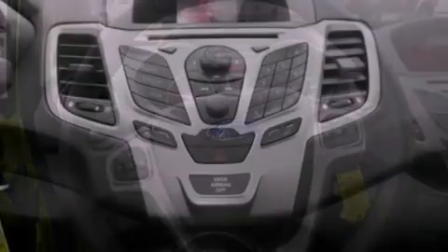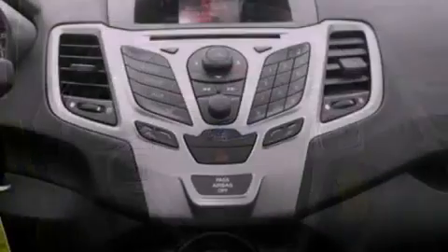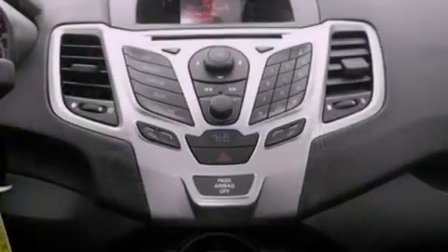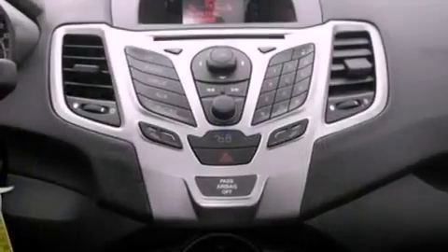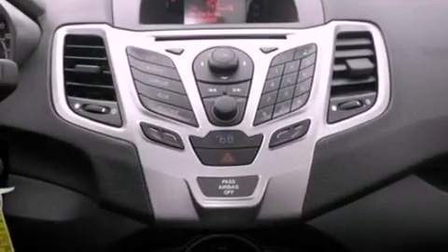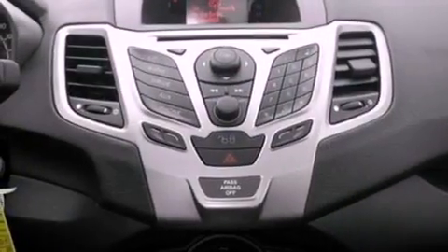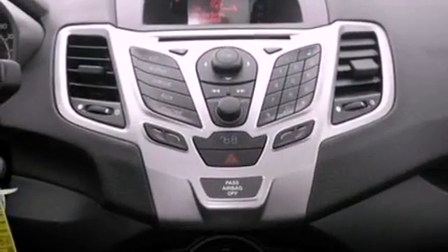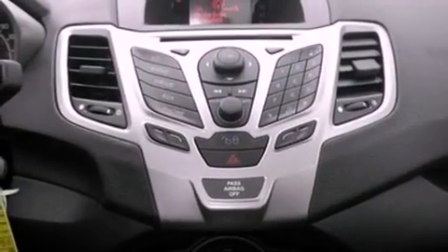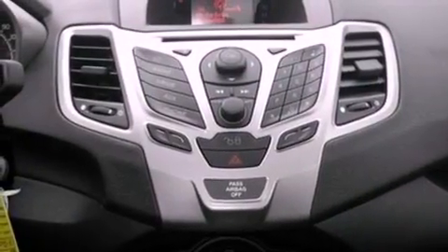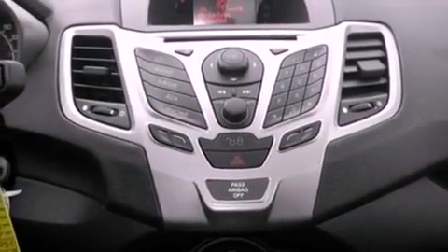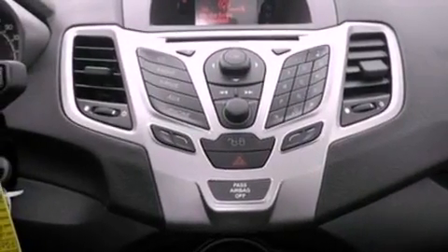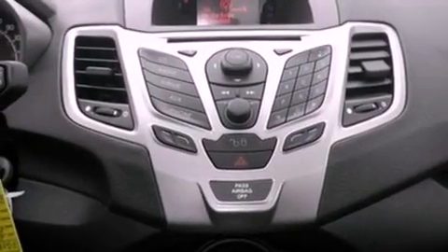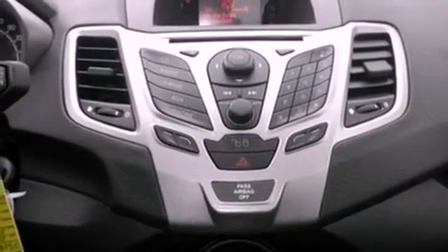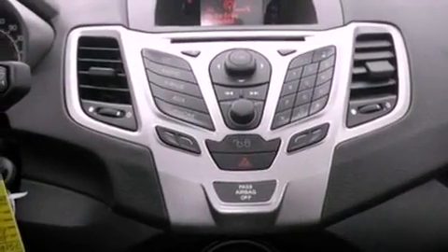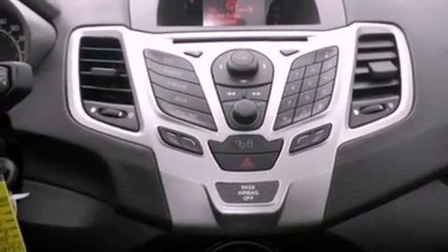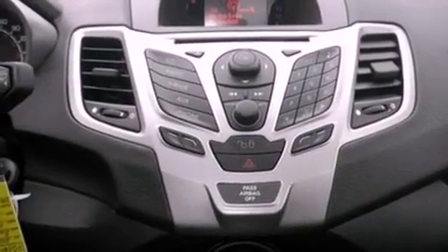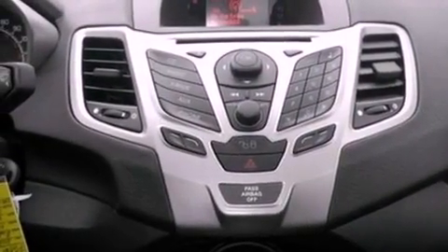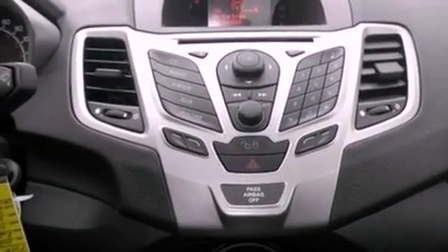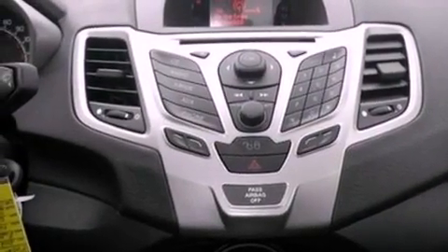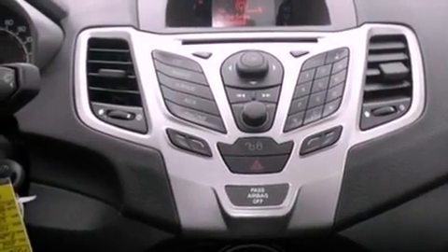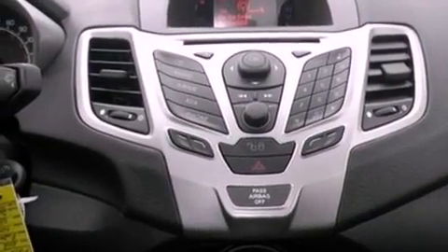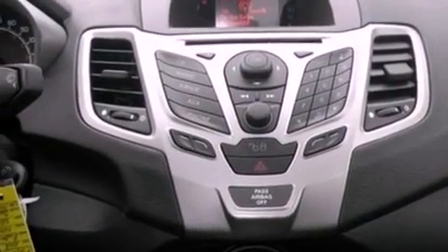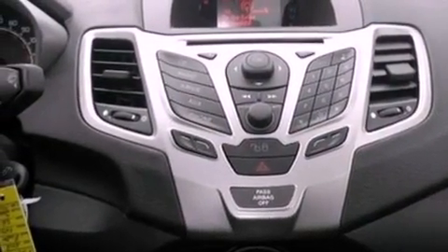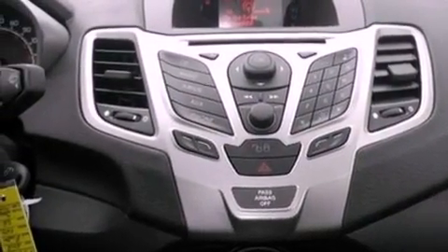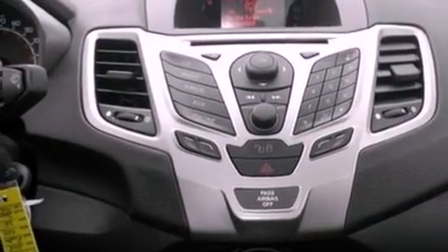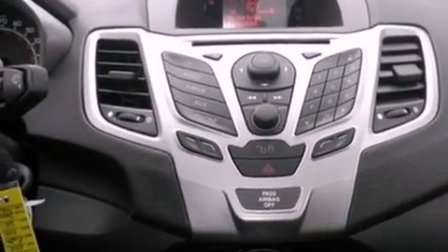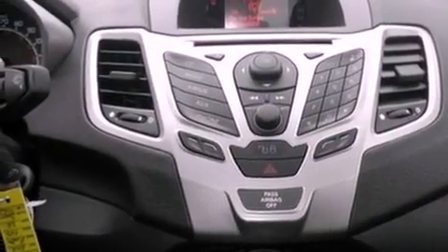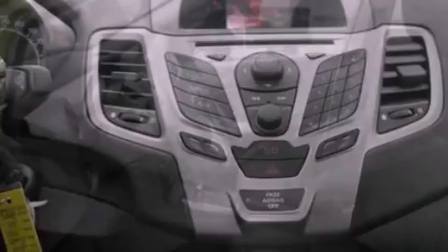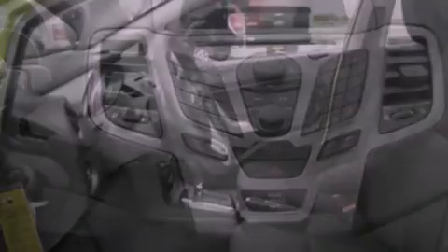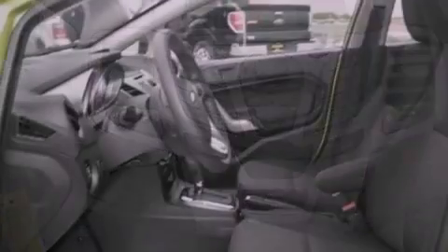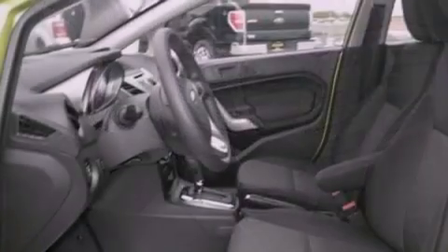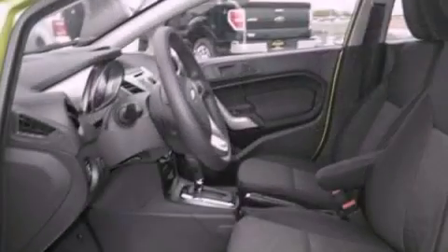Privacy glass, an anti-lock braking system, side curtain airbags, and power windows.